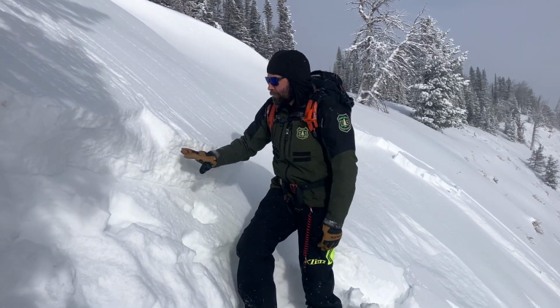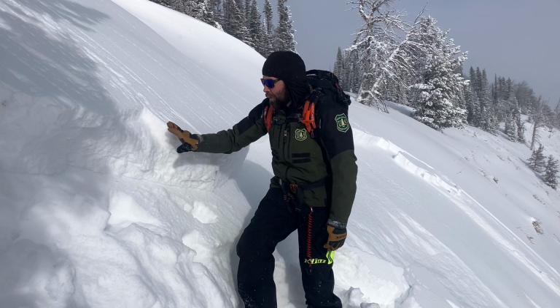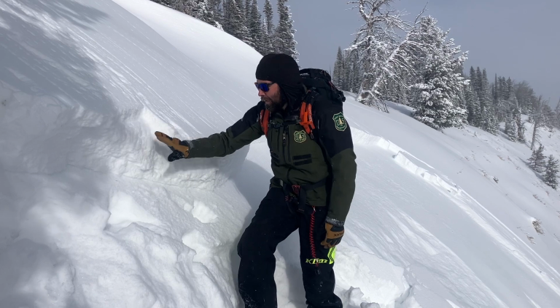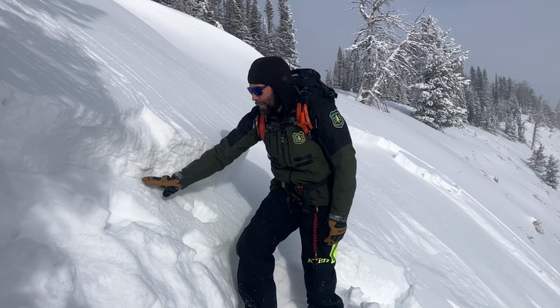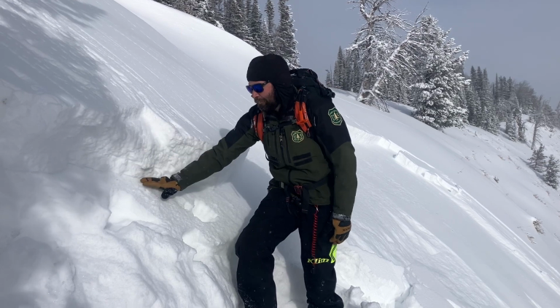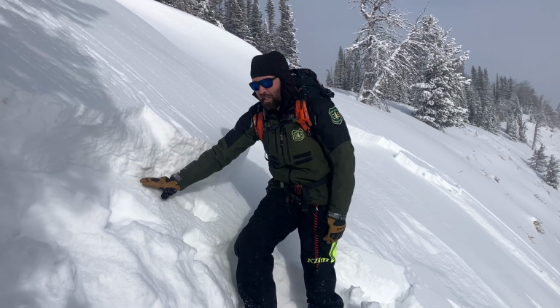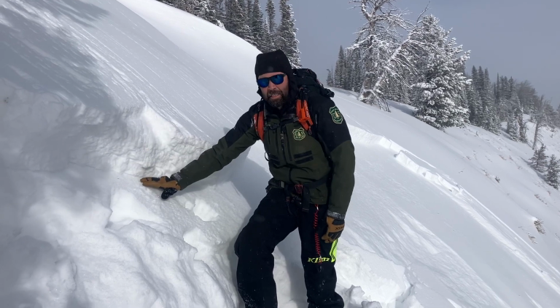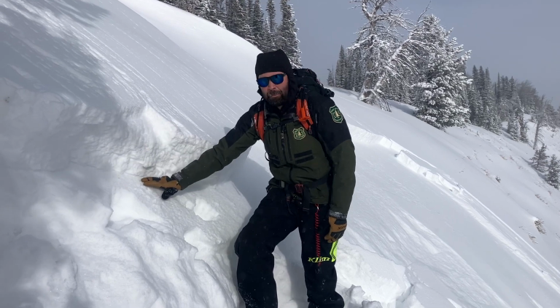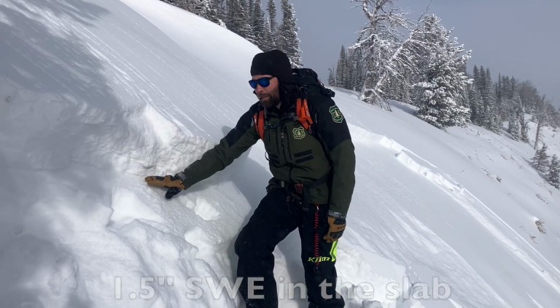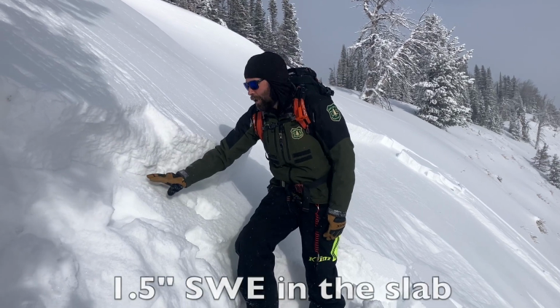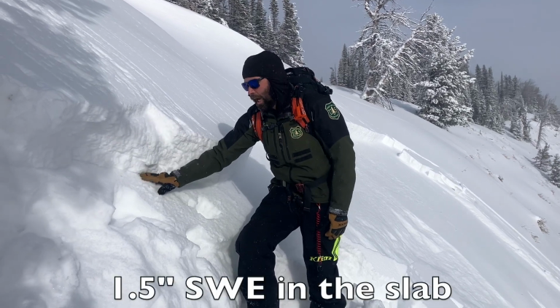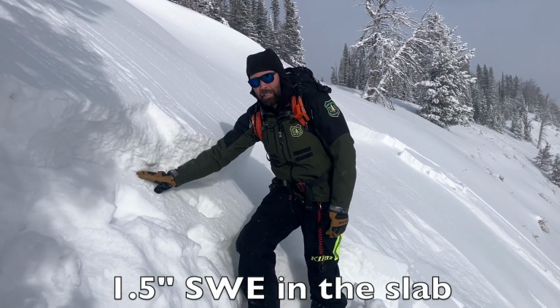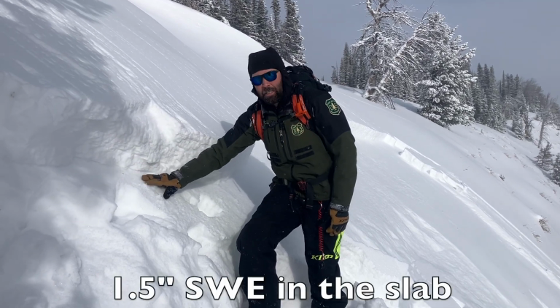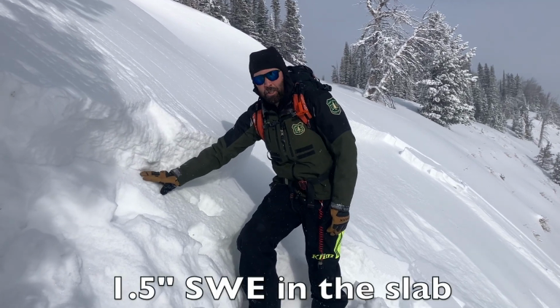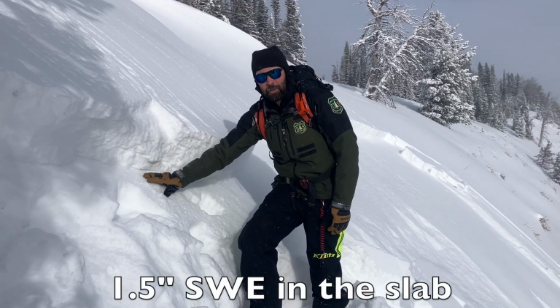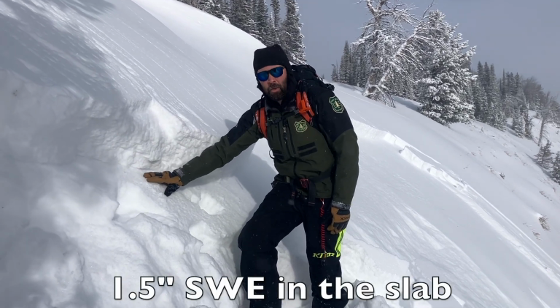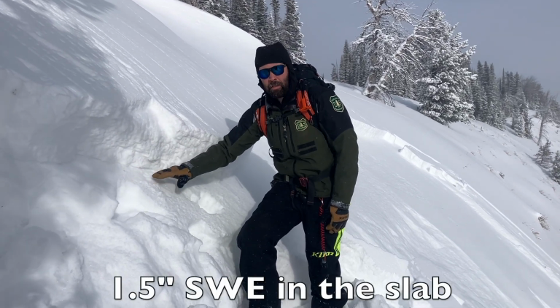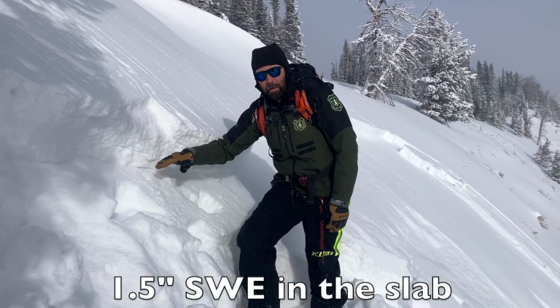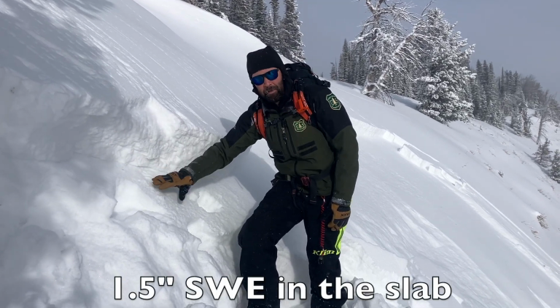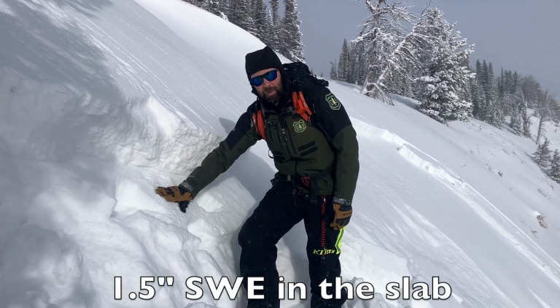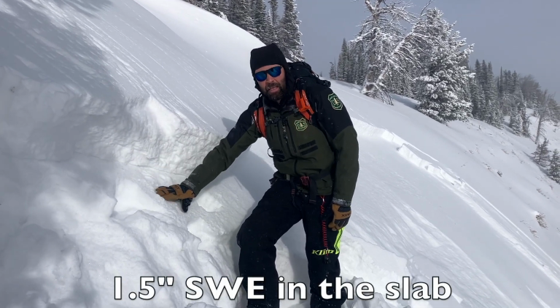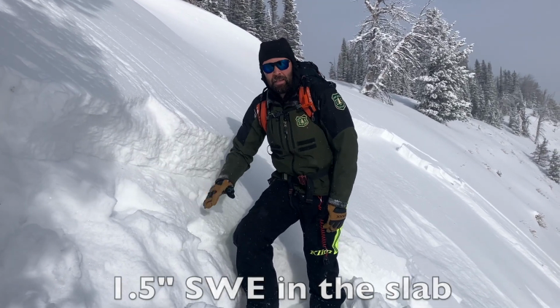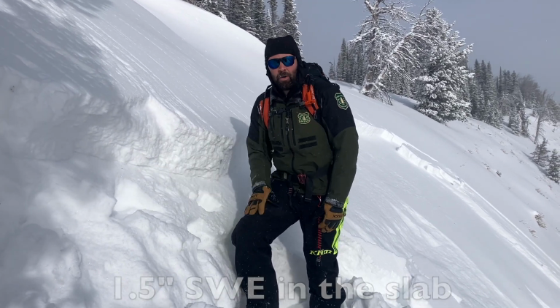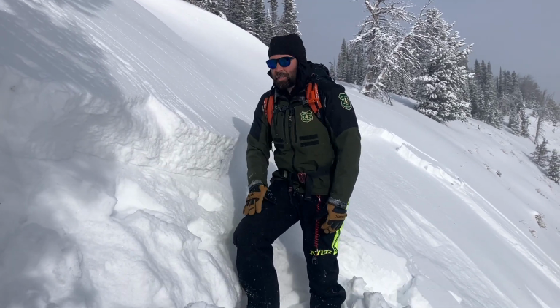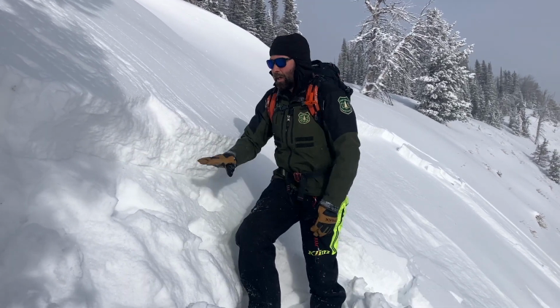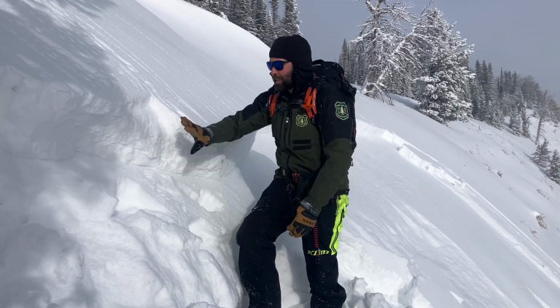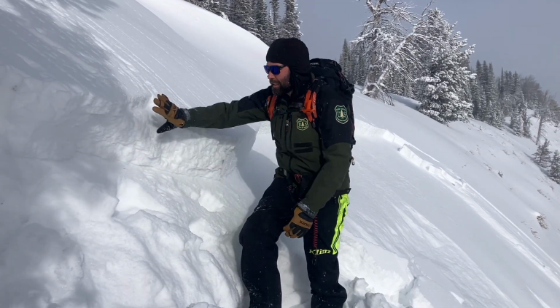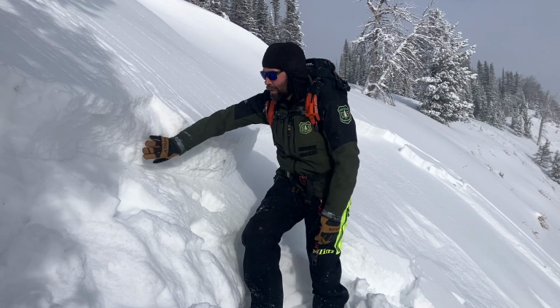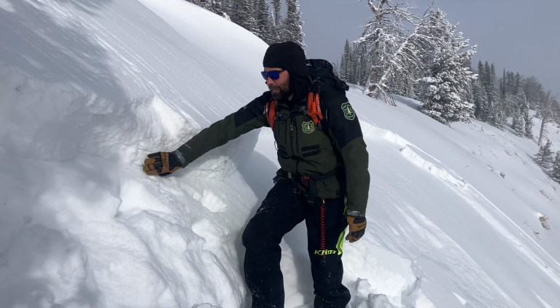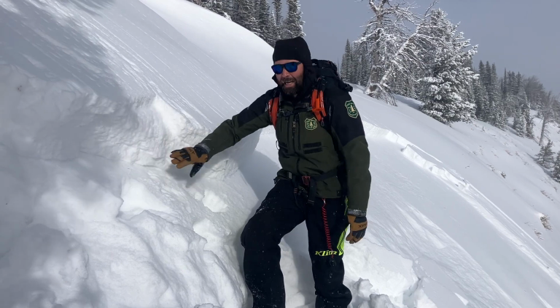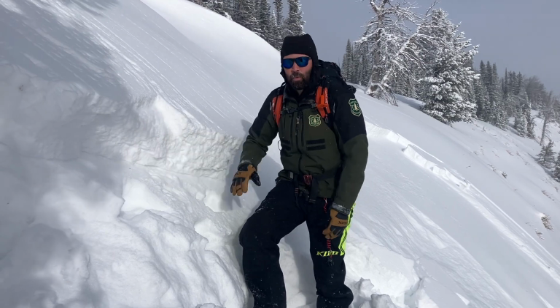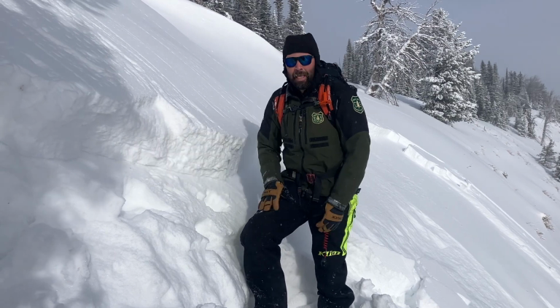Broke about a foot deep on surface hoar above the old snow. This is the snow from the last week.